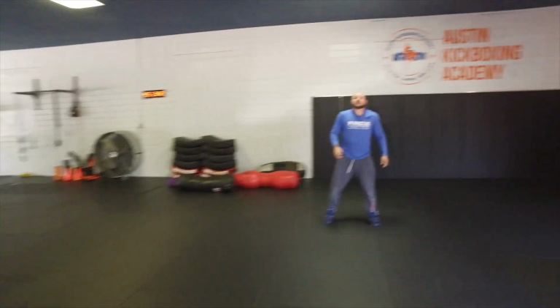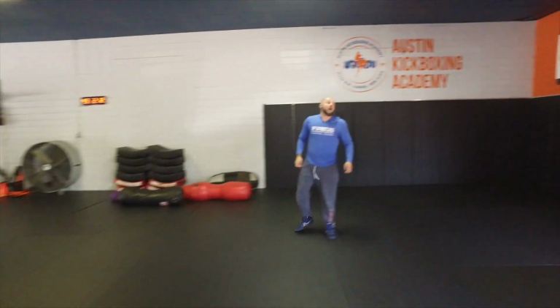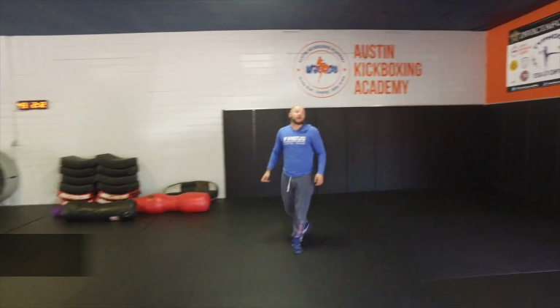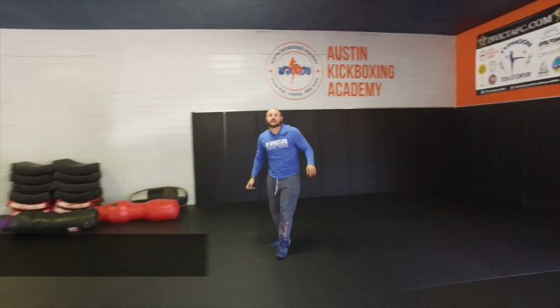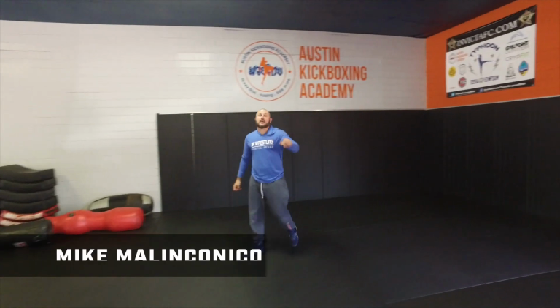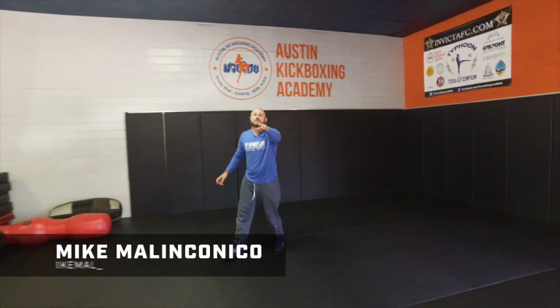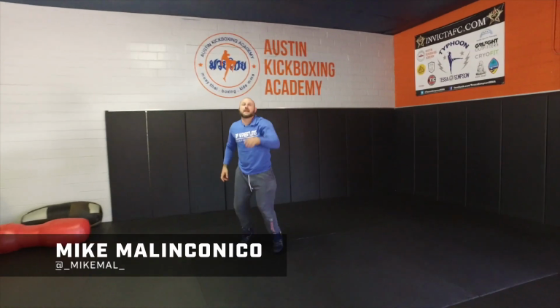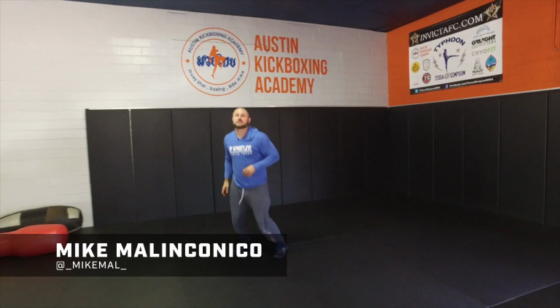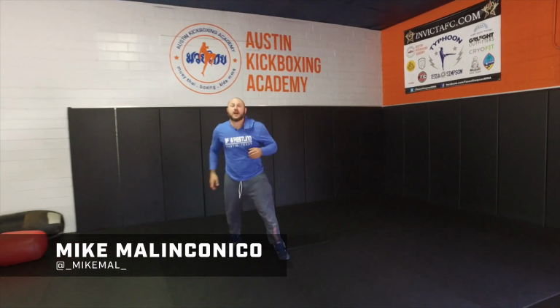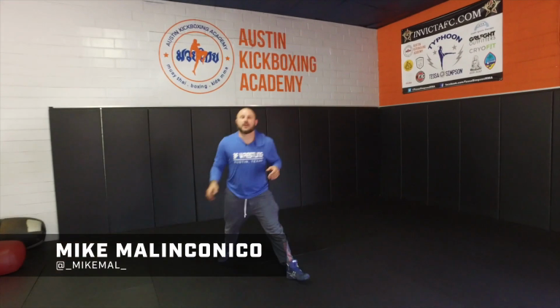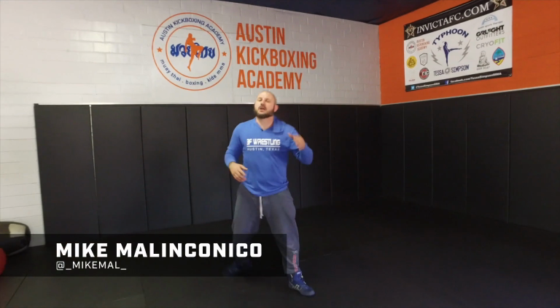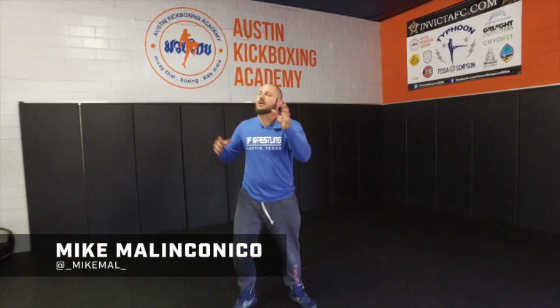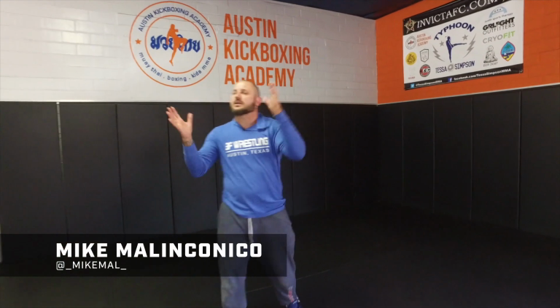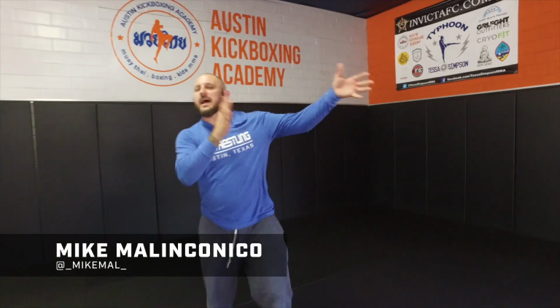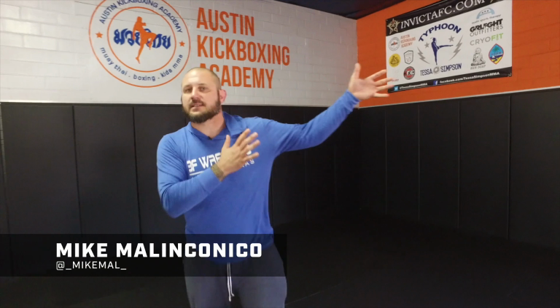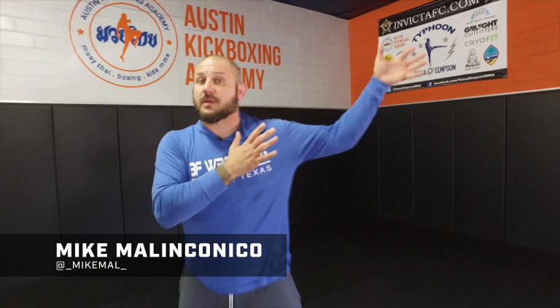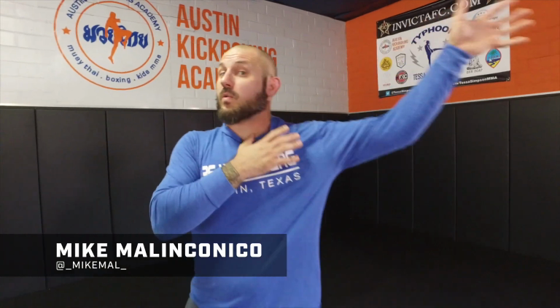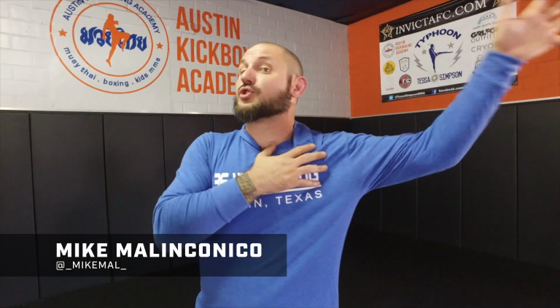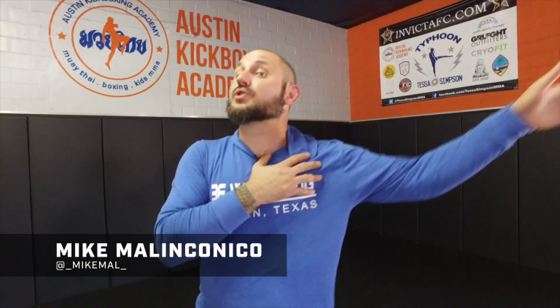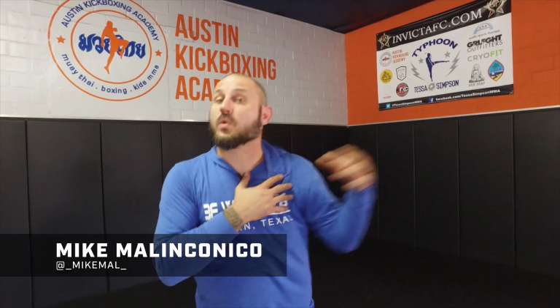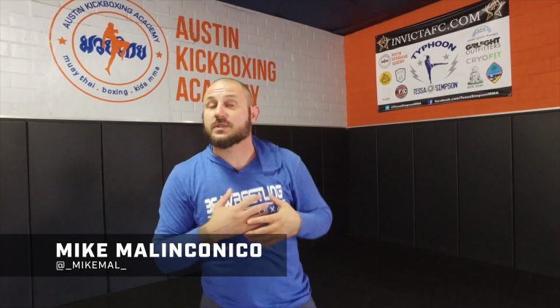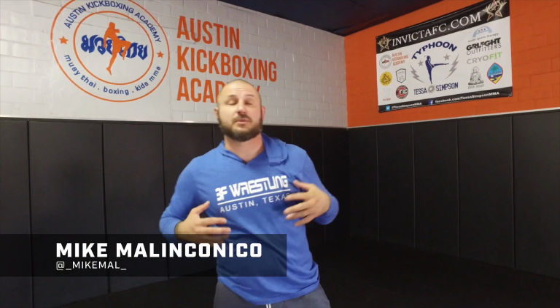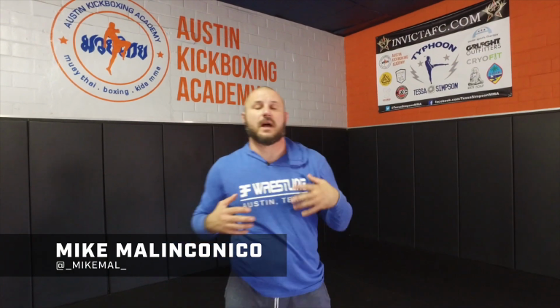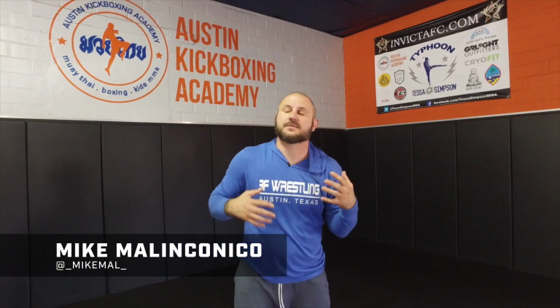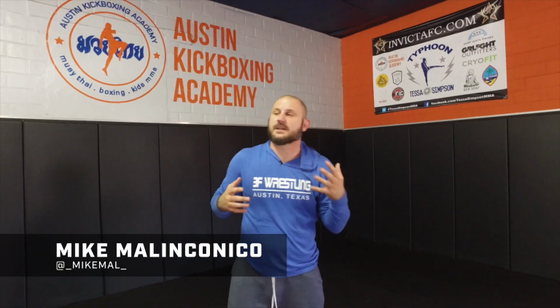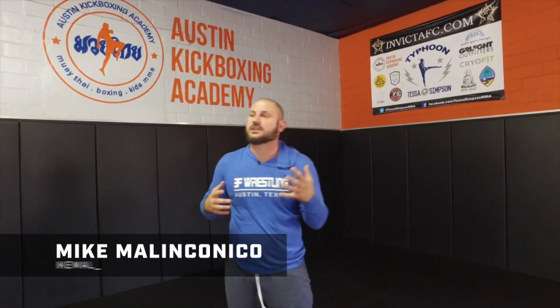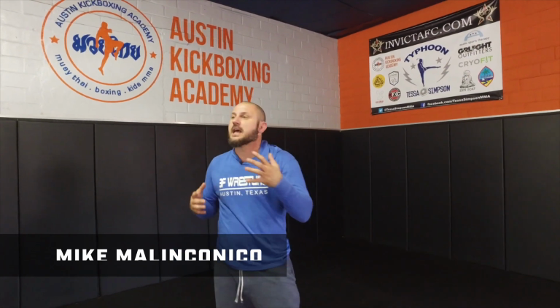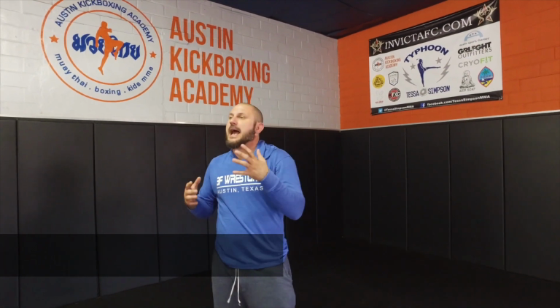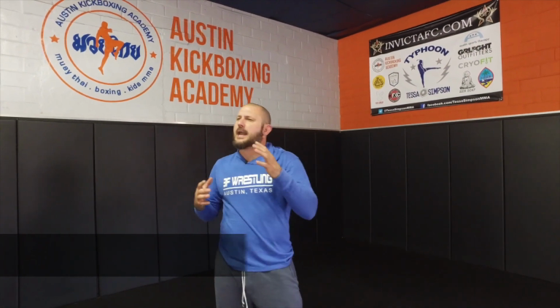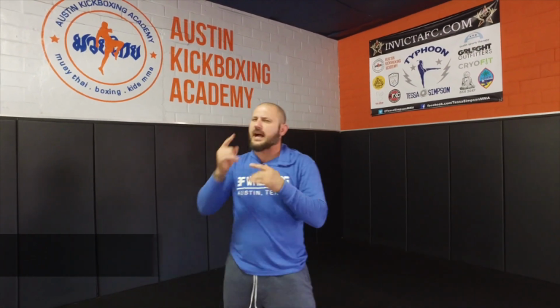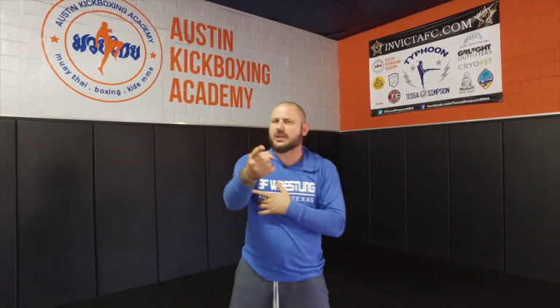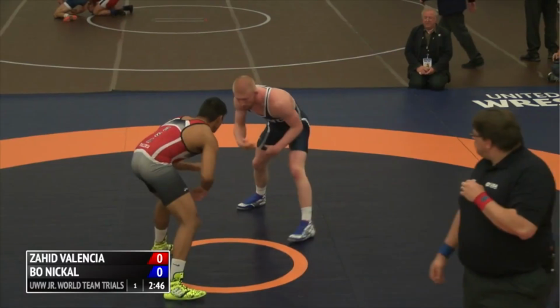Yo, what's up man? It's Mike, it's Behind the Dirt. I was looking back at some of the old Junior World Team Trials finishes and I took a look.